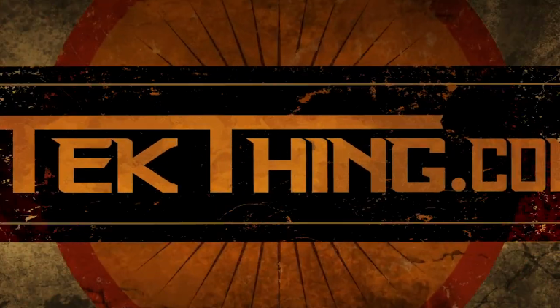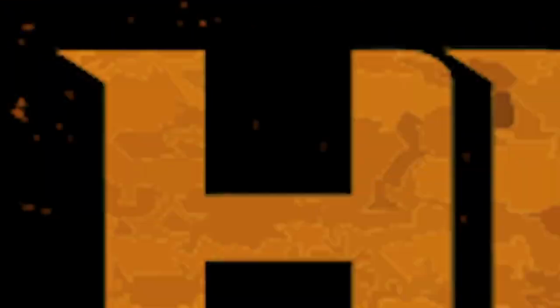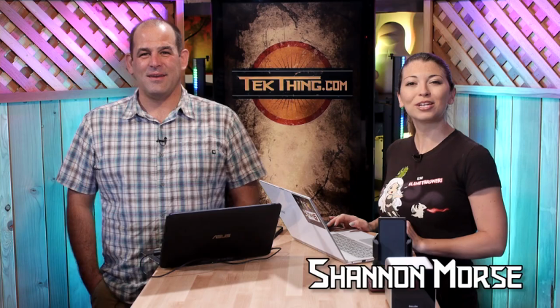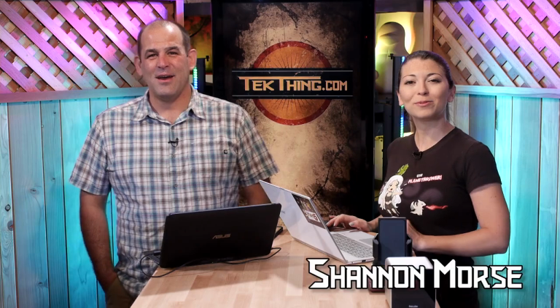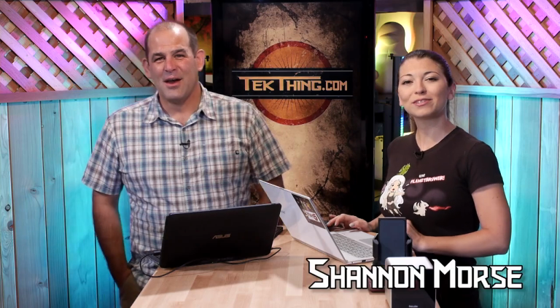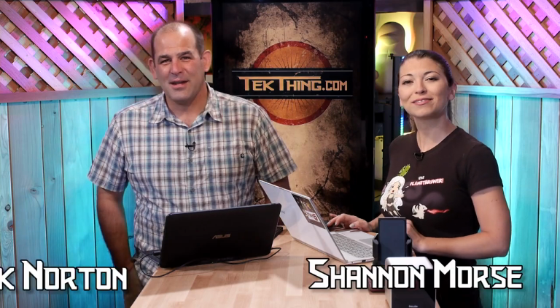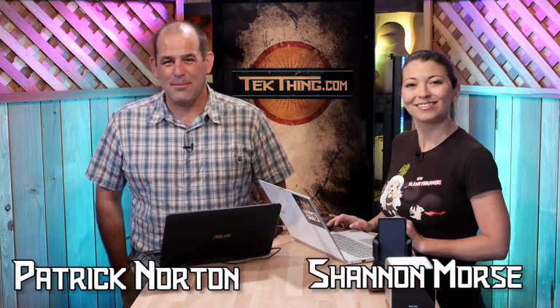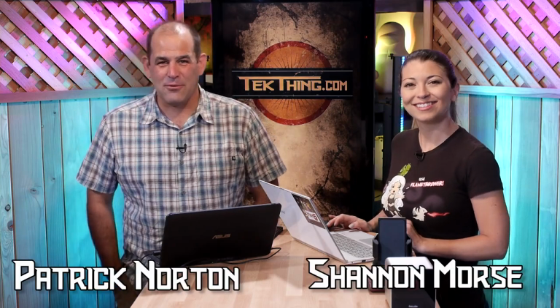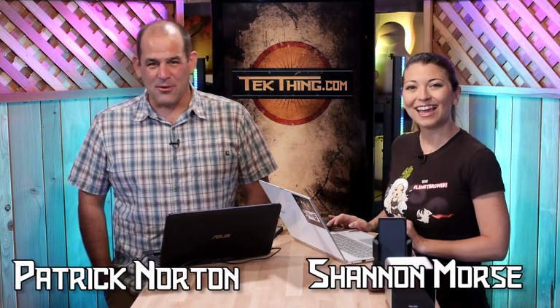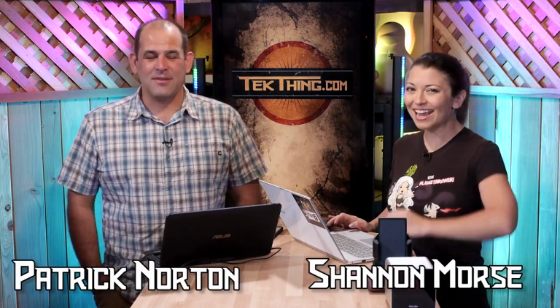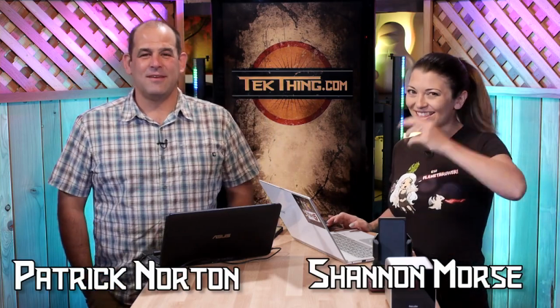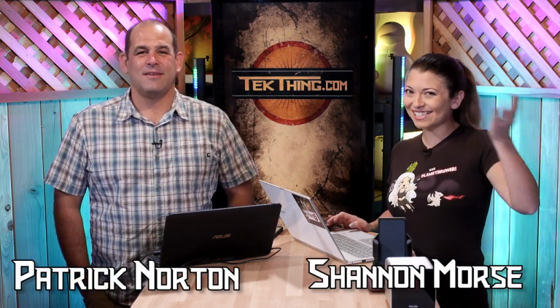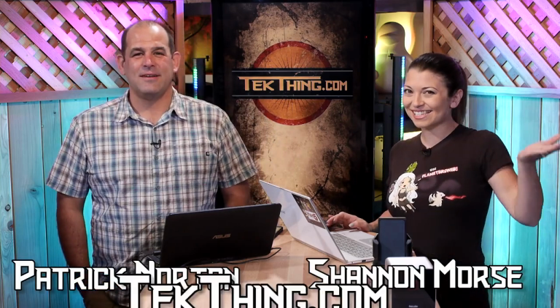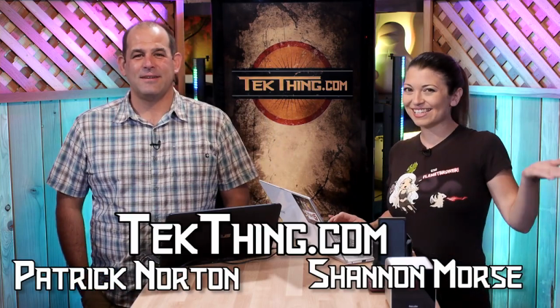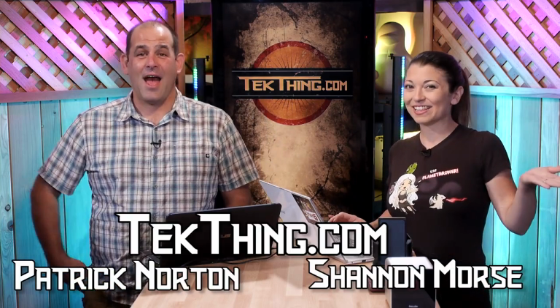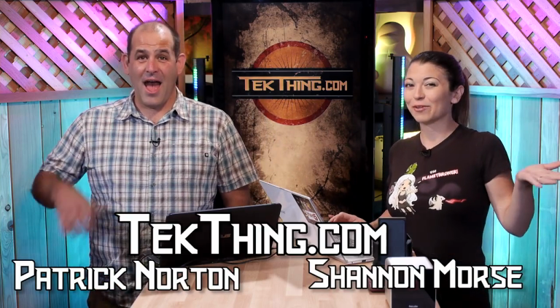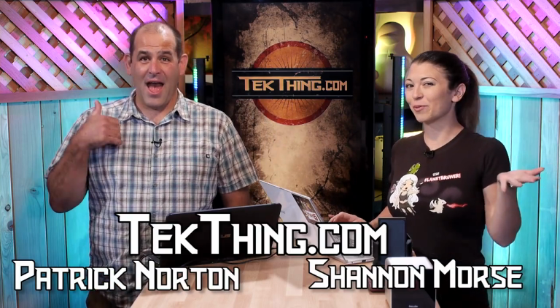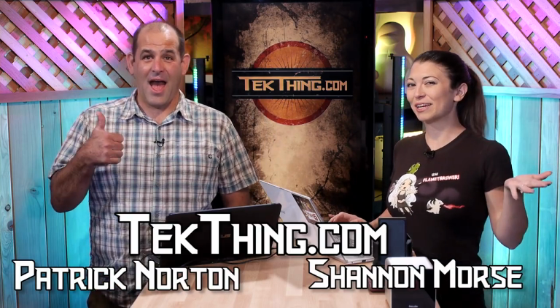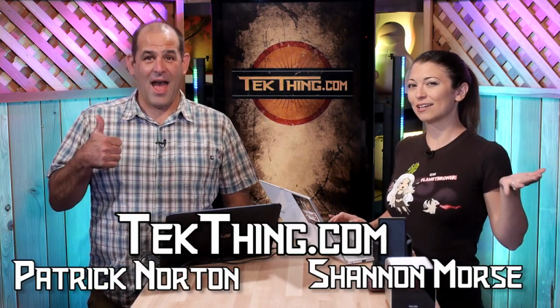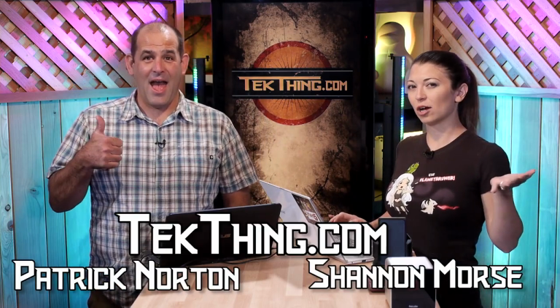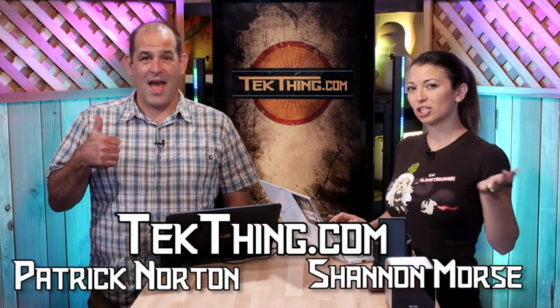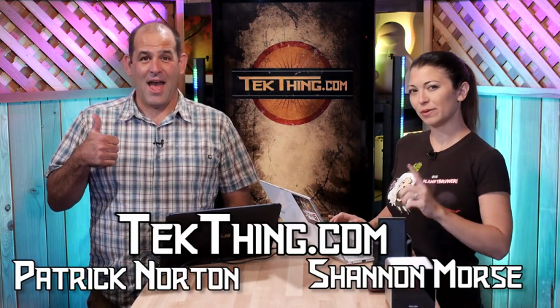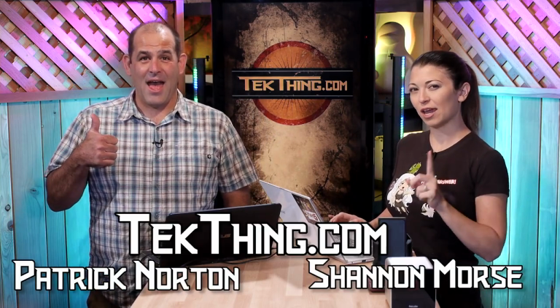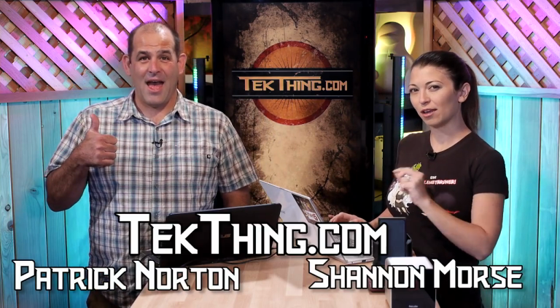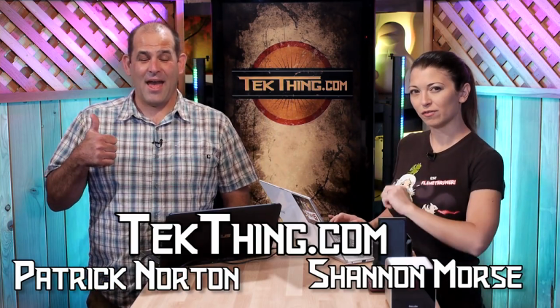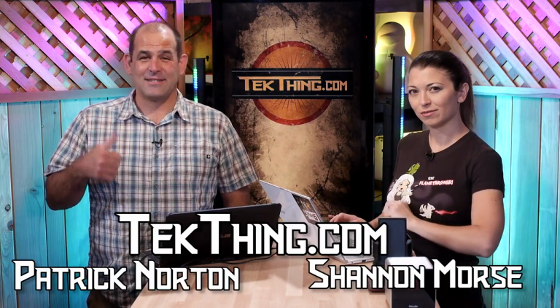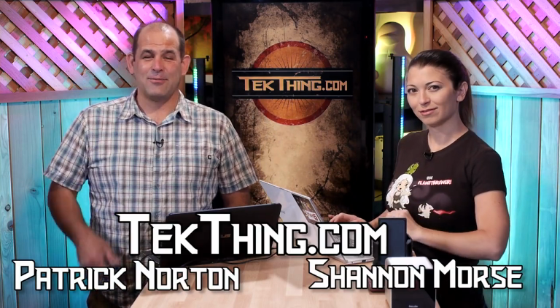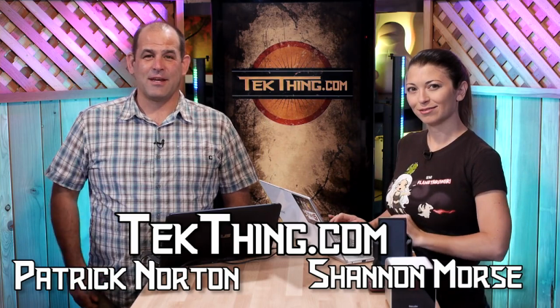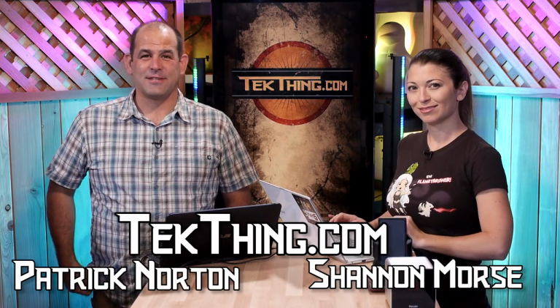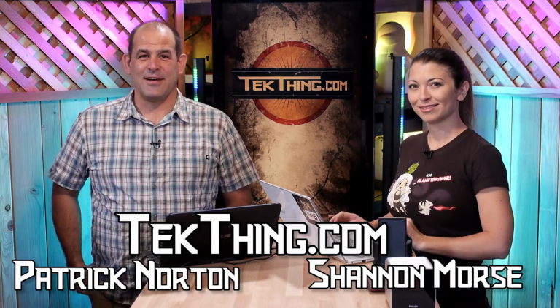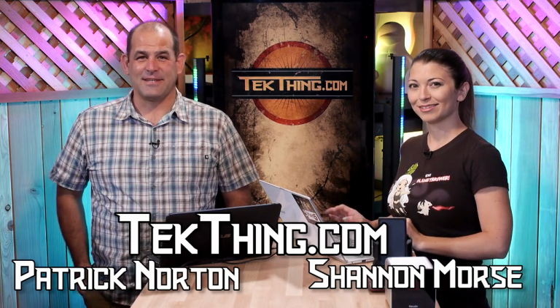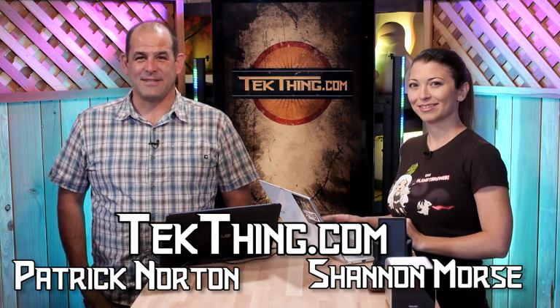I'm Shannon Morse. And I'm Patrick Norton. And this is TechThing, where we make technology behave. Except when it kicks our asses.